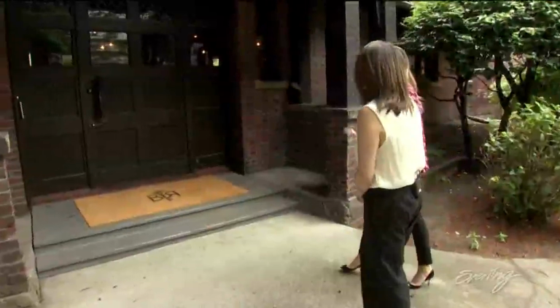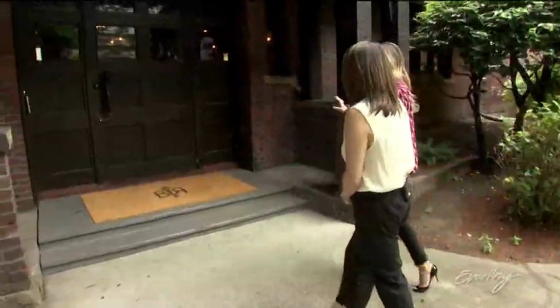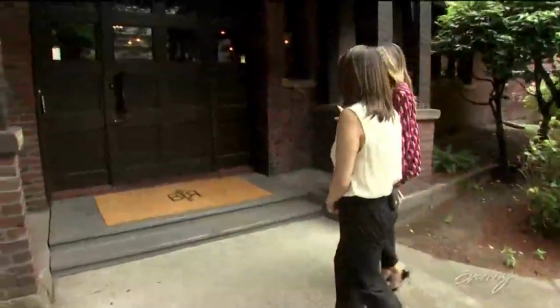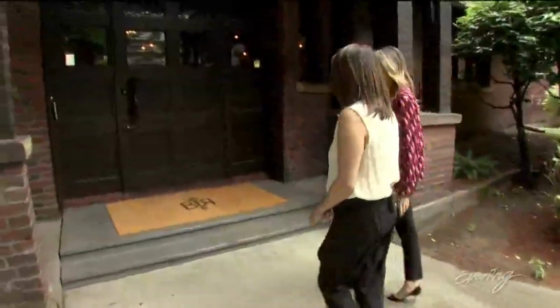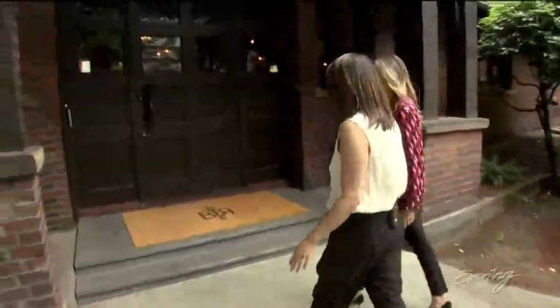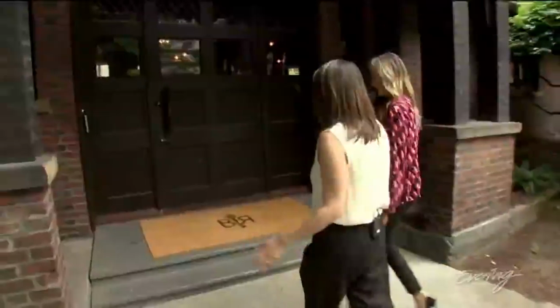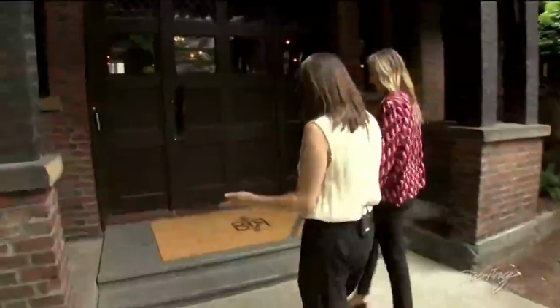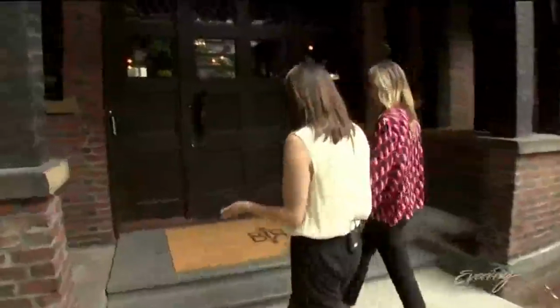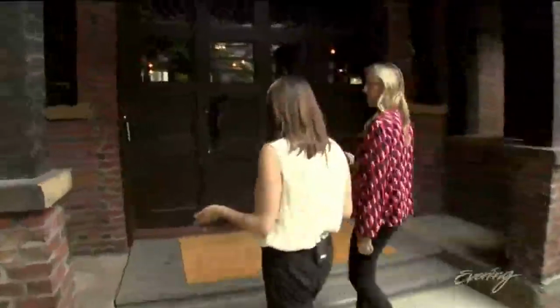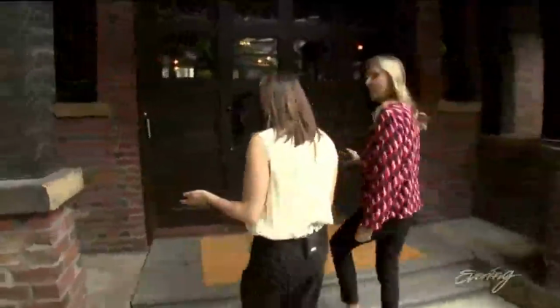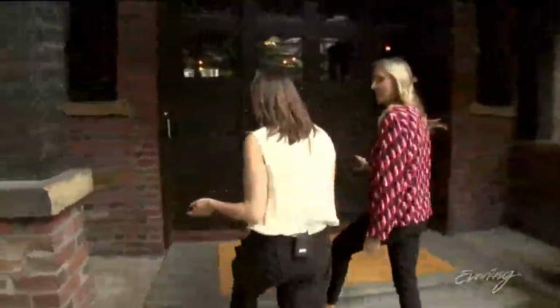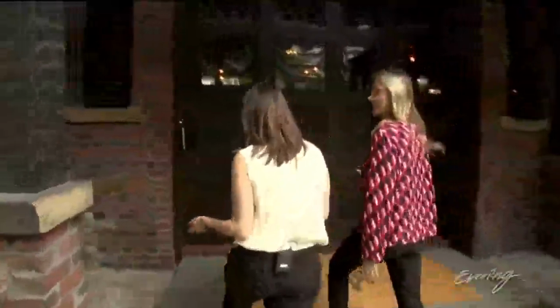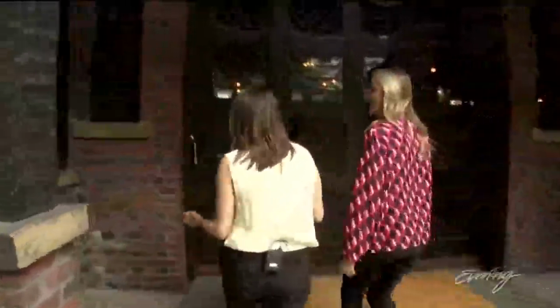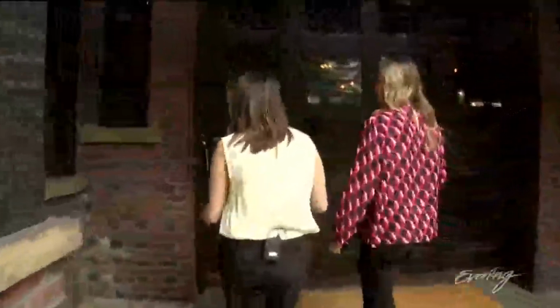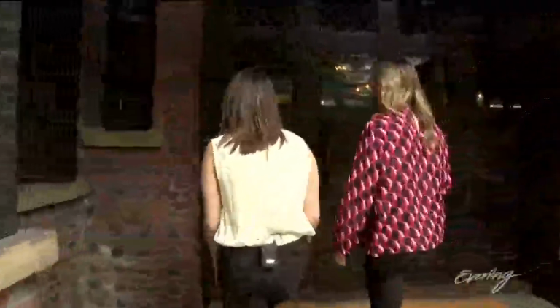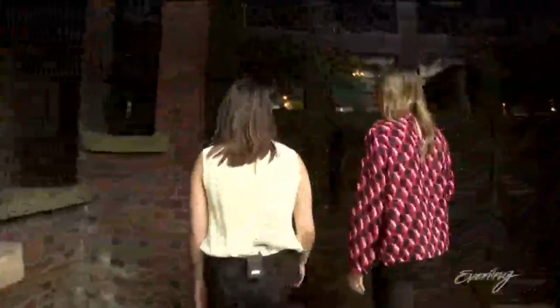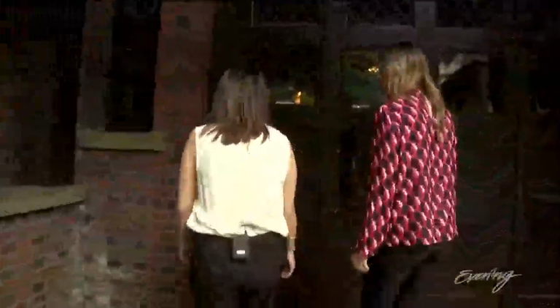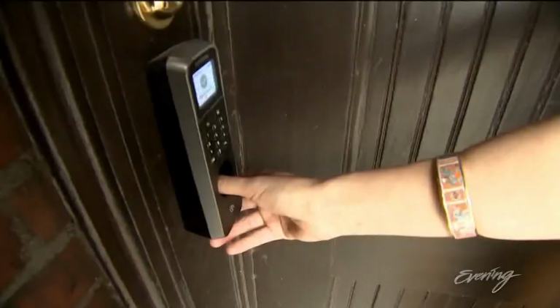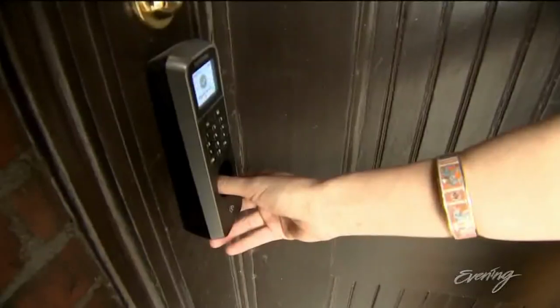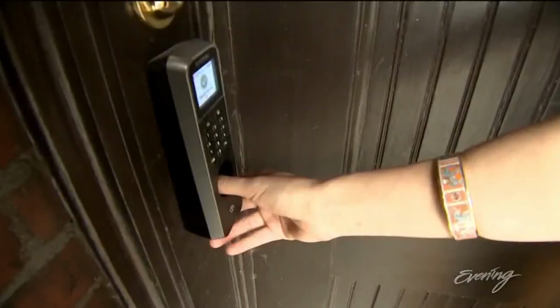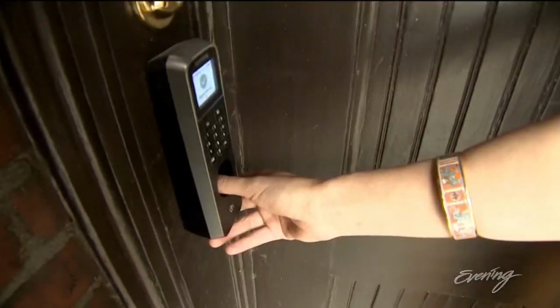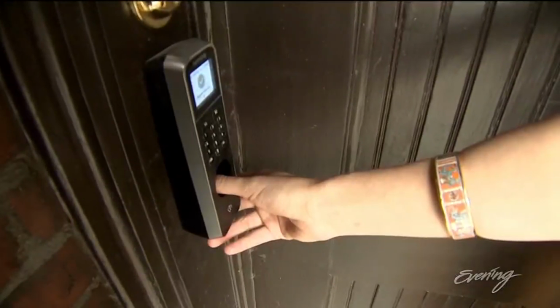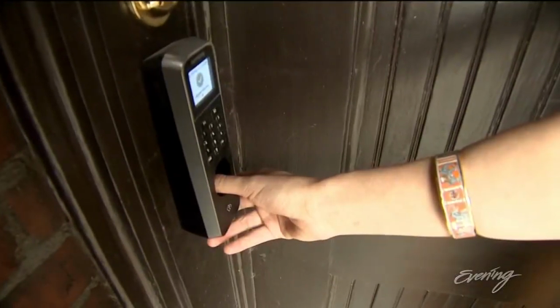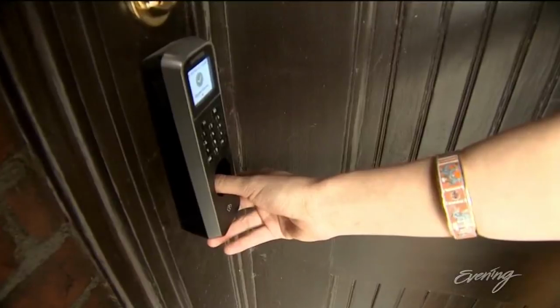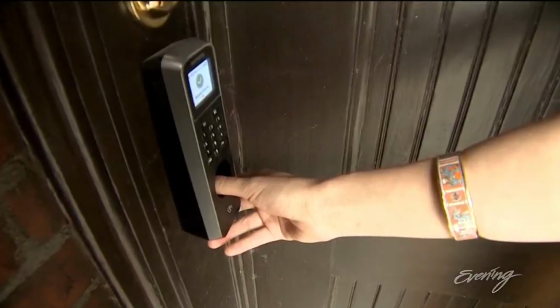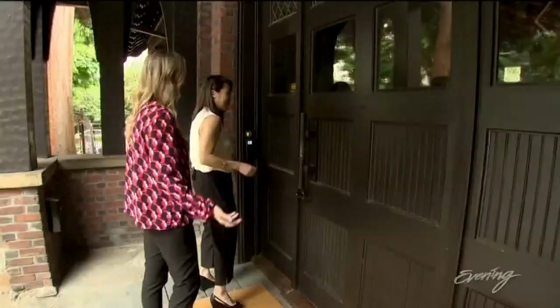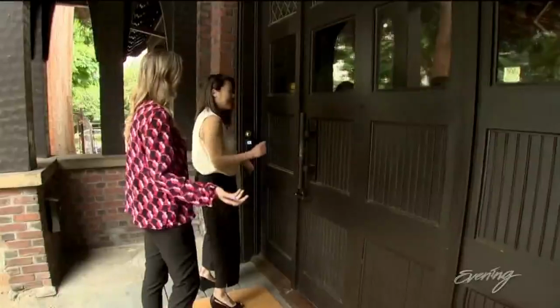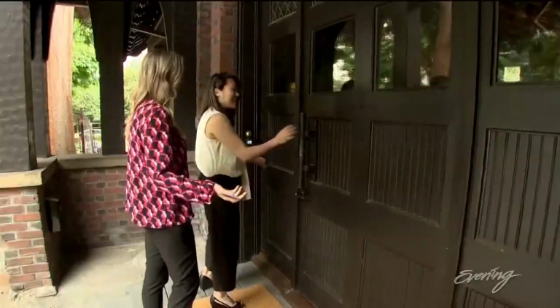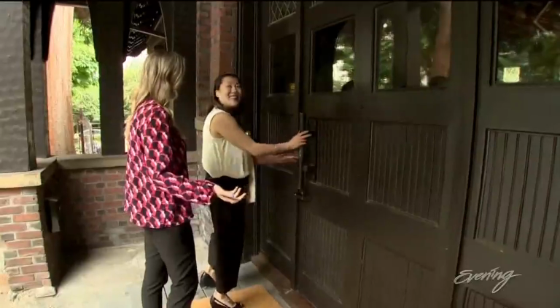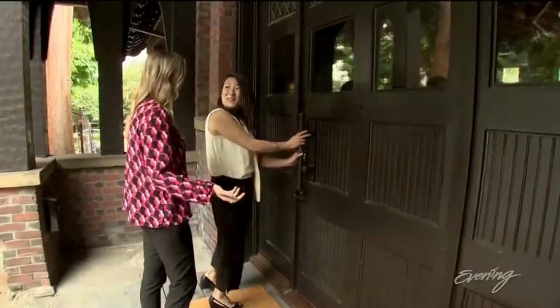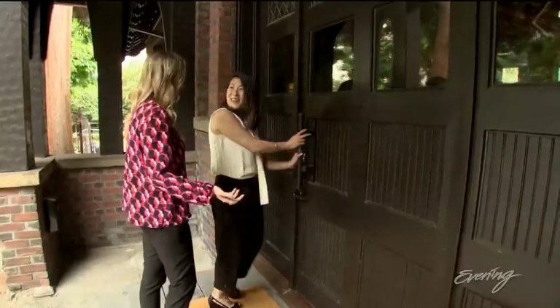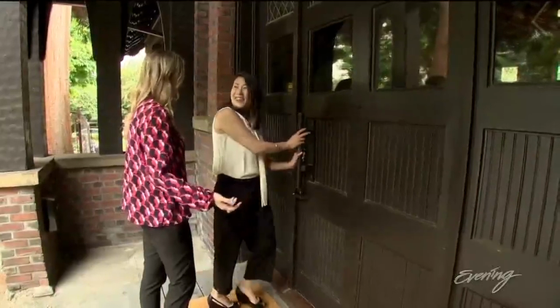So how do you get in? You get in by finger scan access. We're in? And we're in.